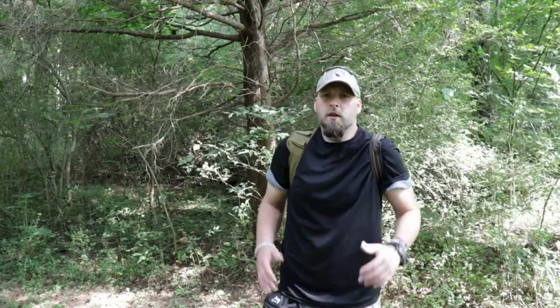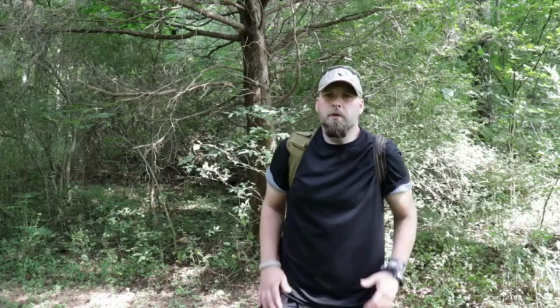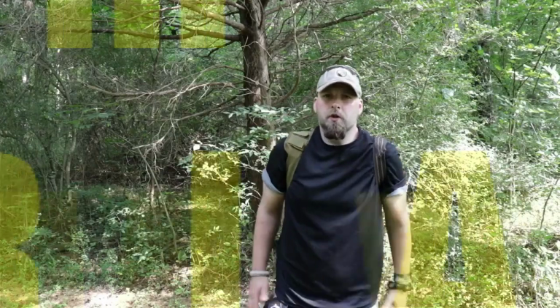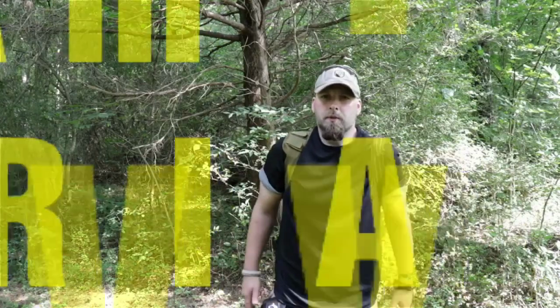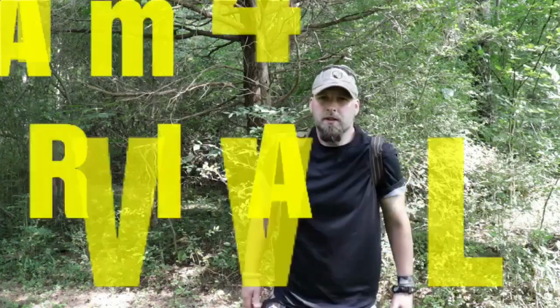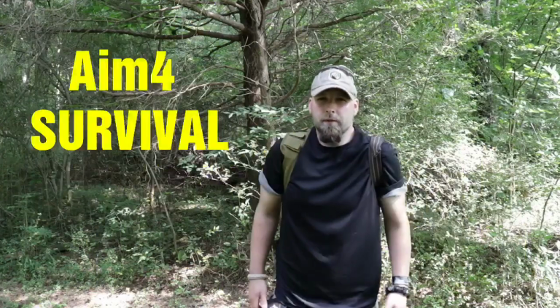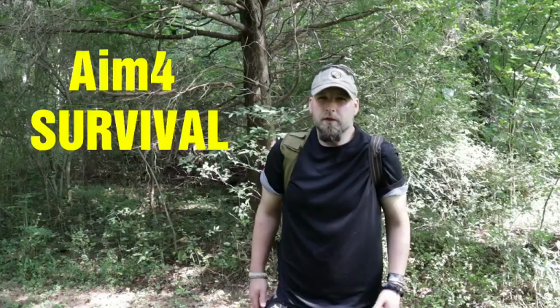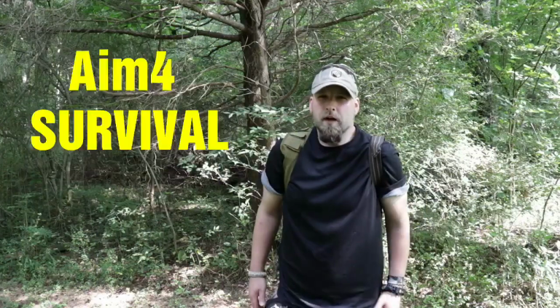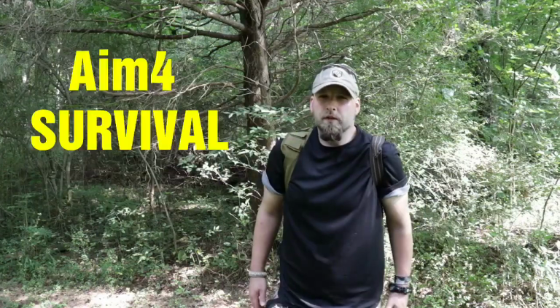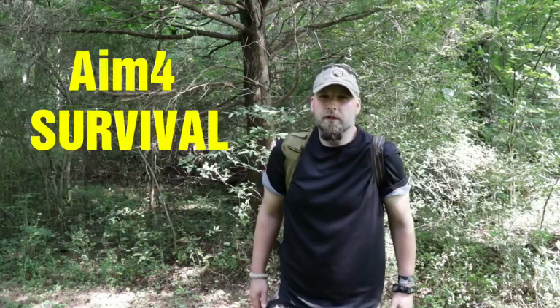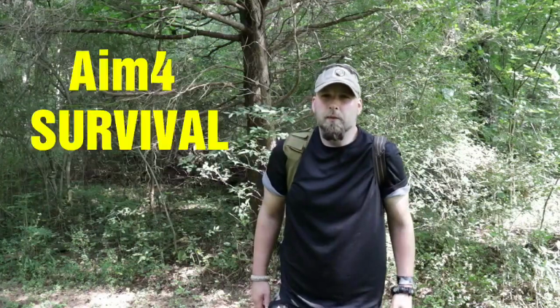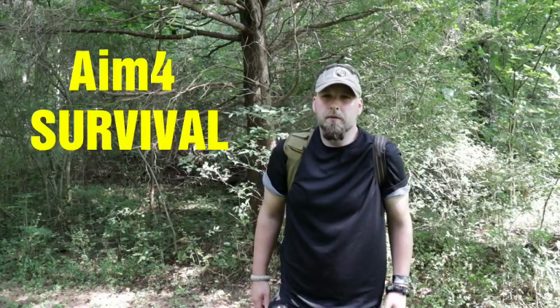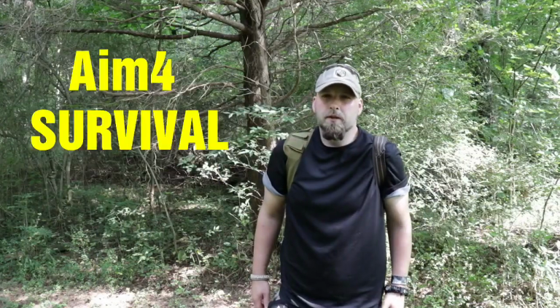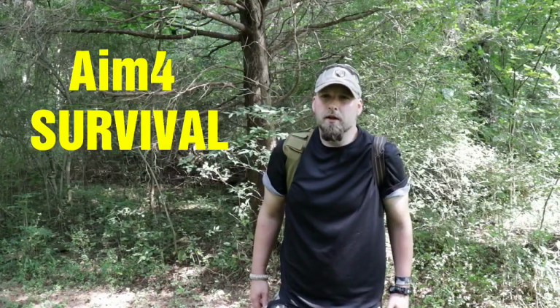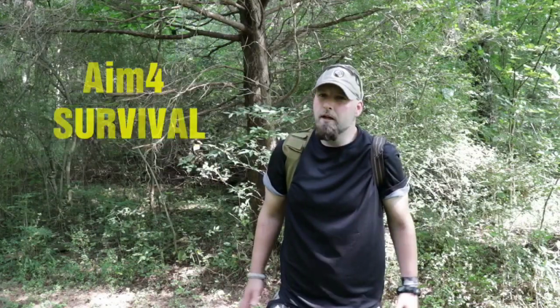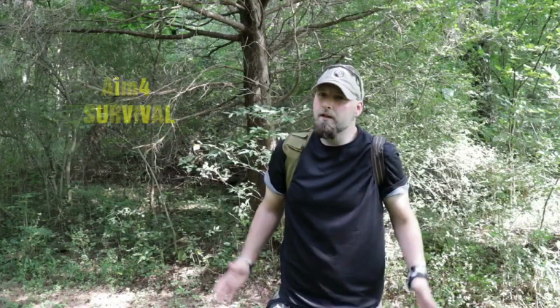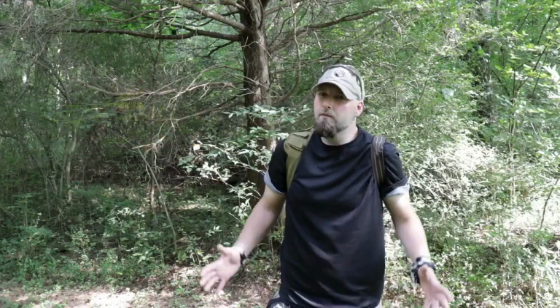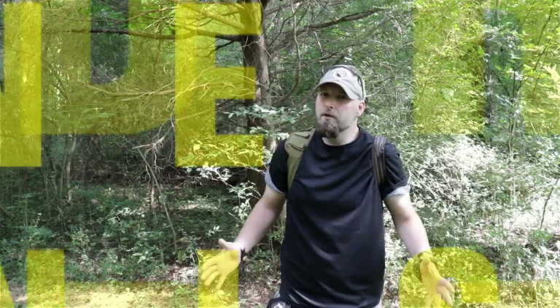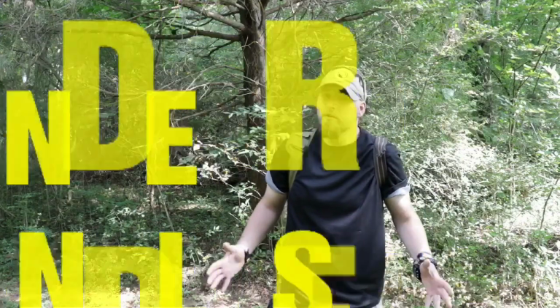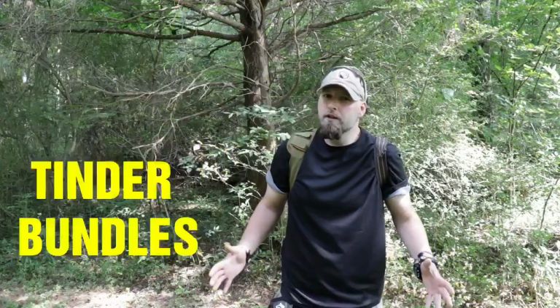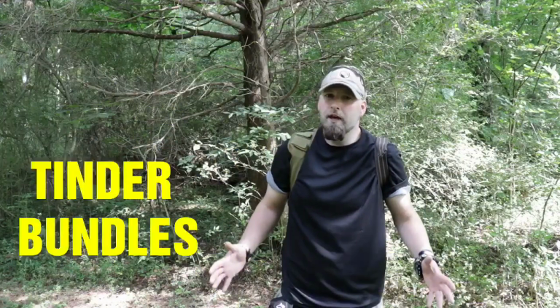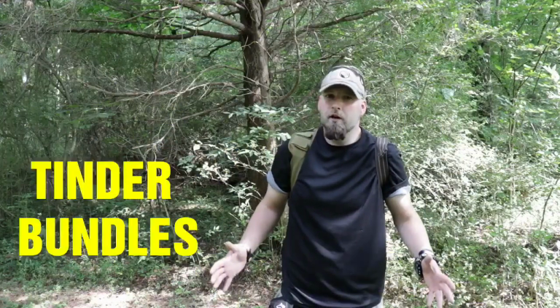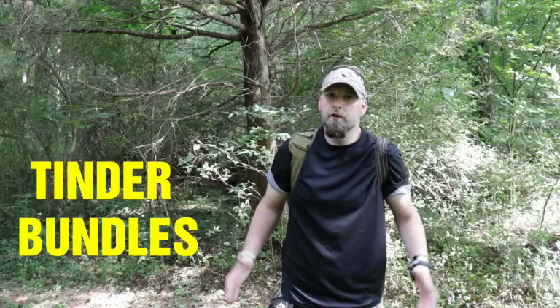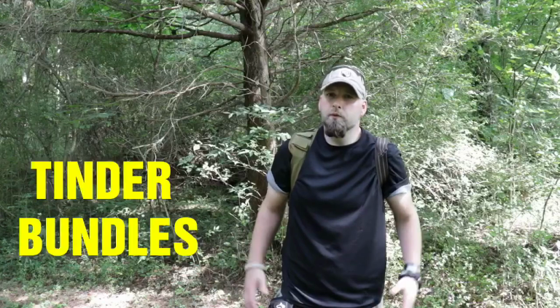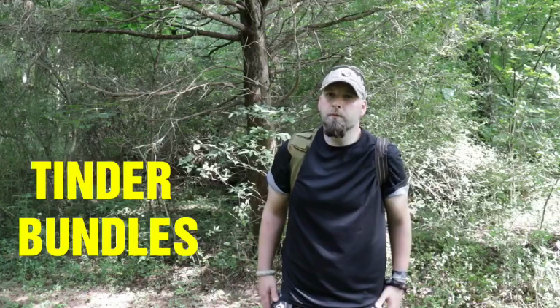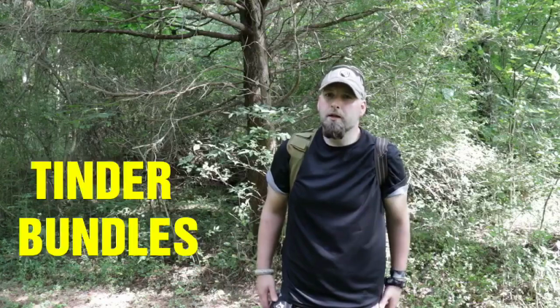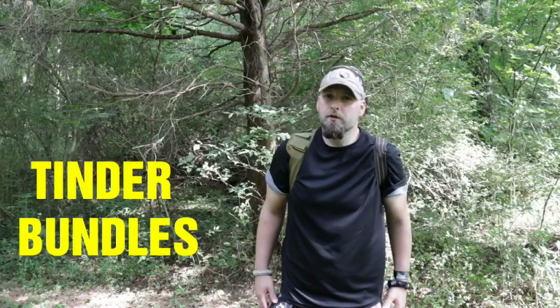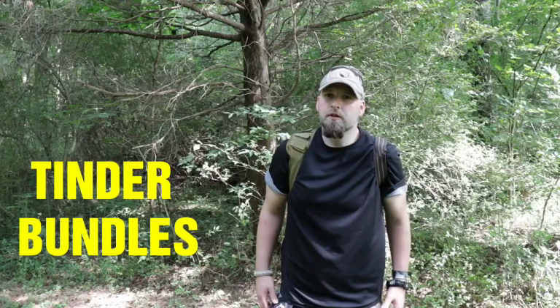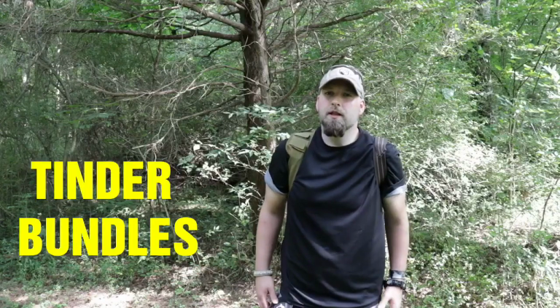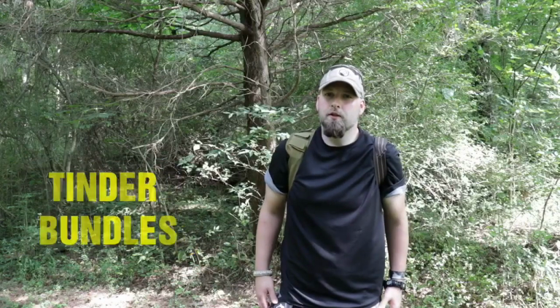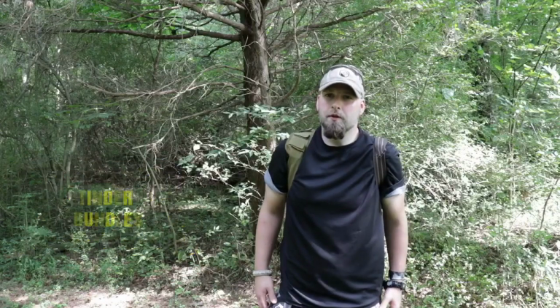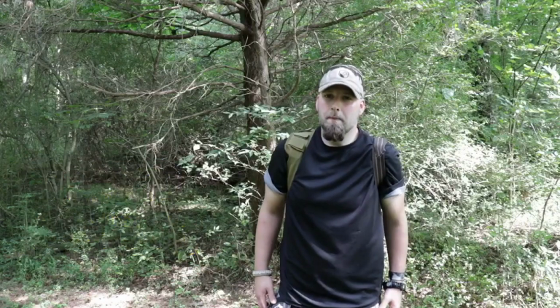What's up YouTube, this is Aim for Survival and today we're going to be talking about tinder bundles and how to harvest one from nature. Stay tuned.